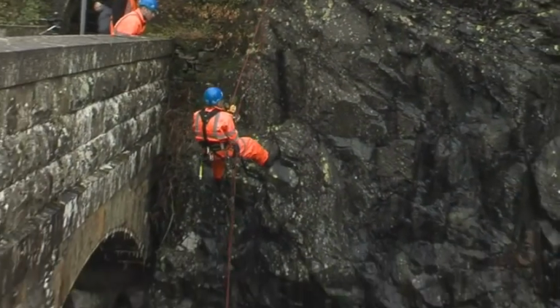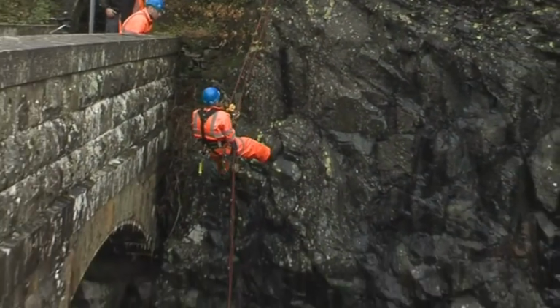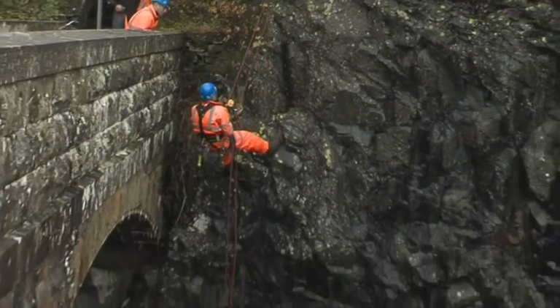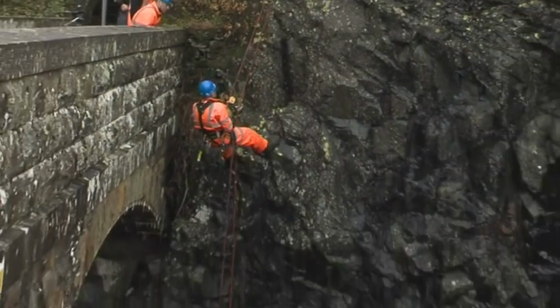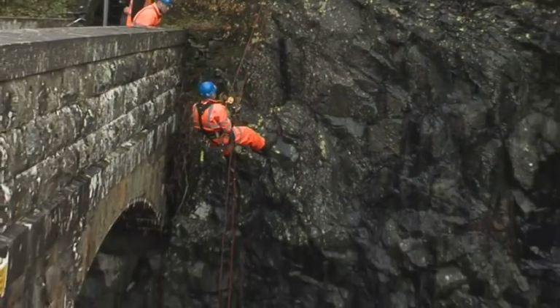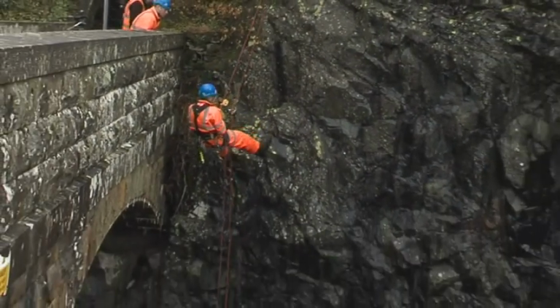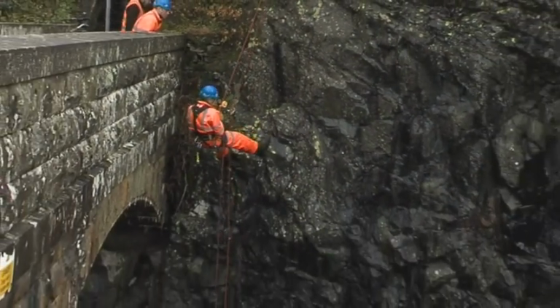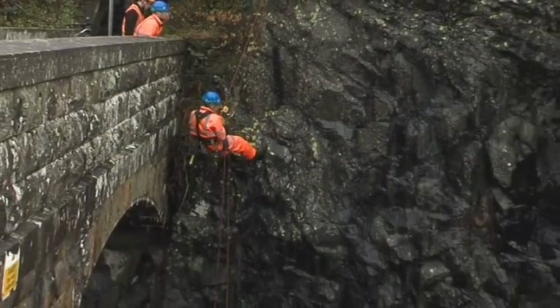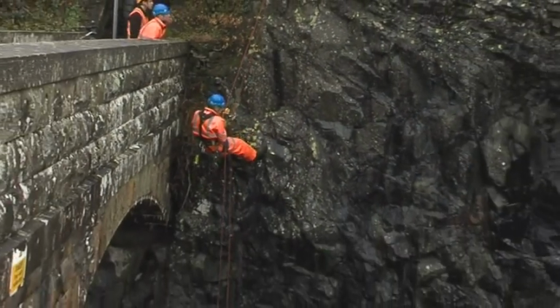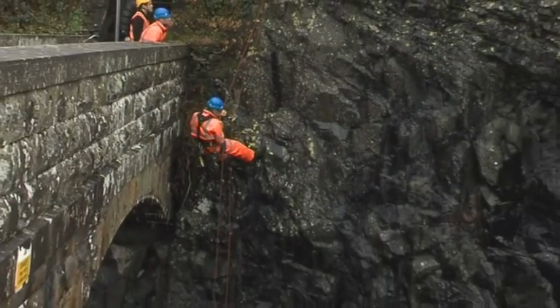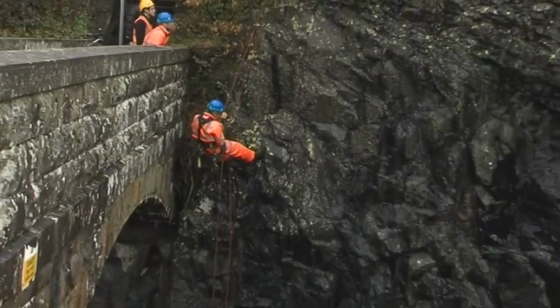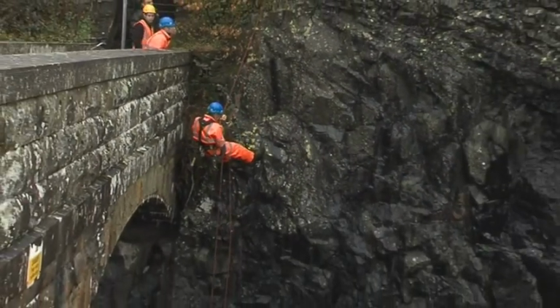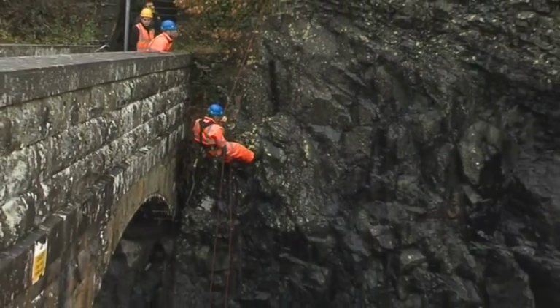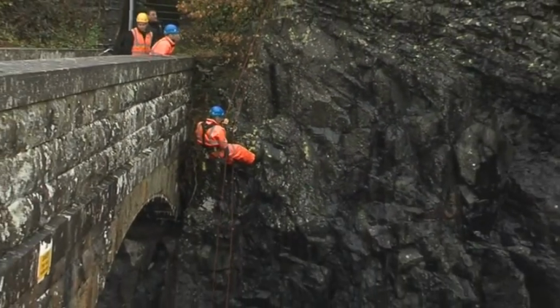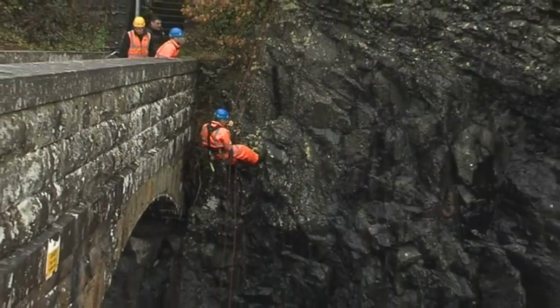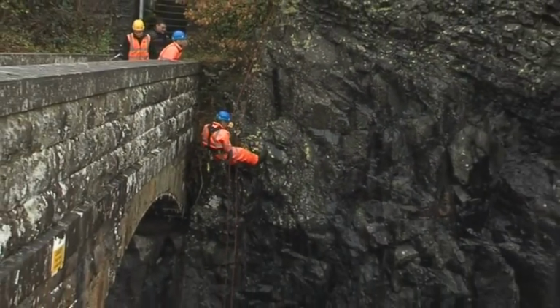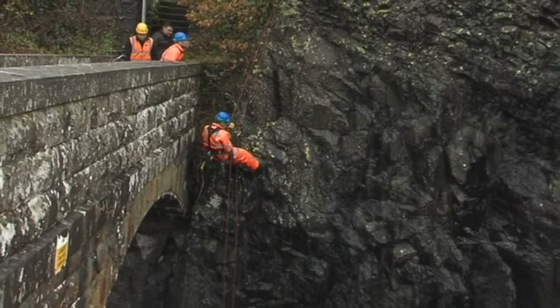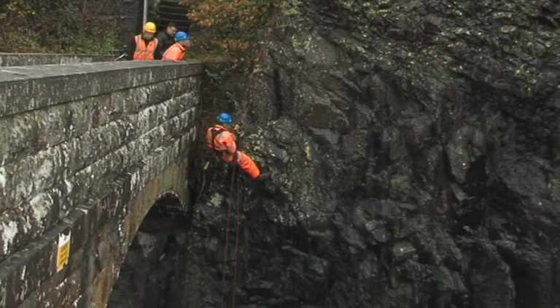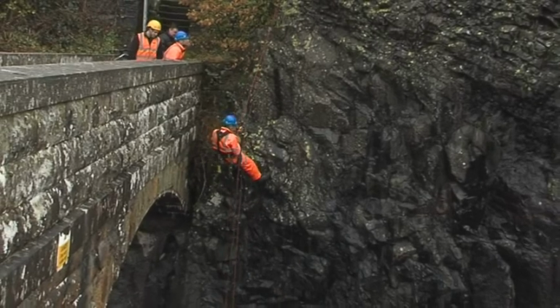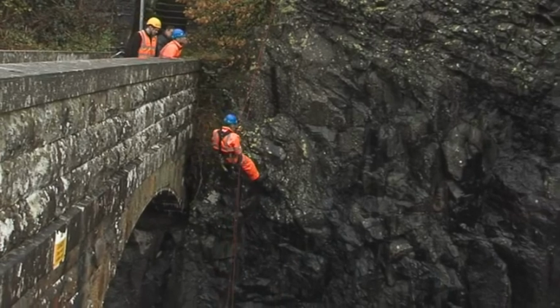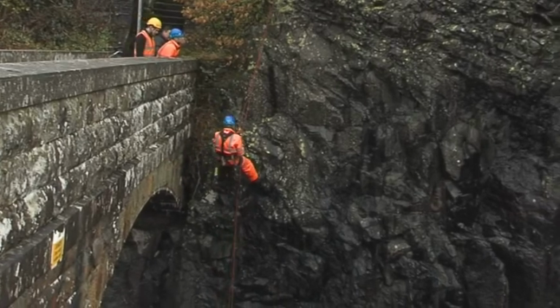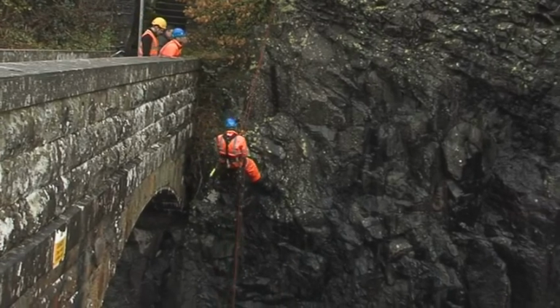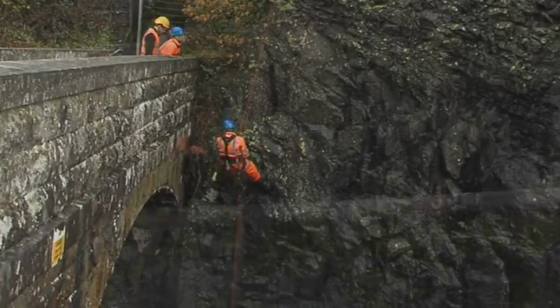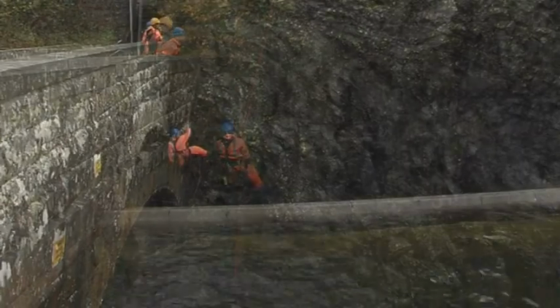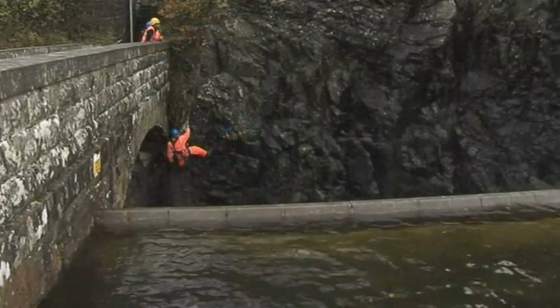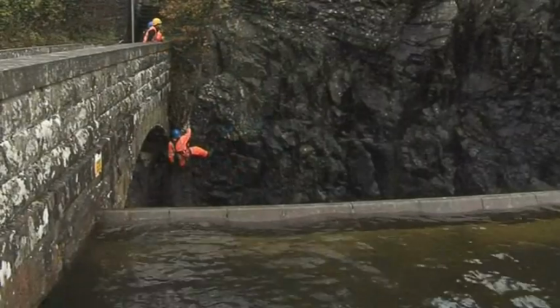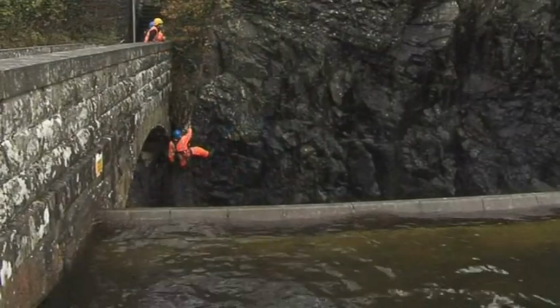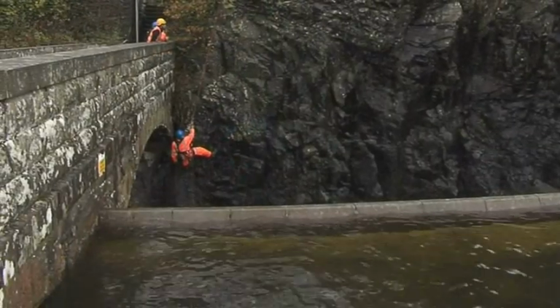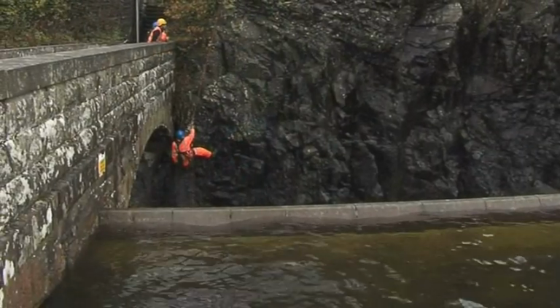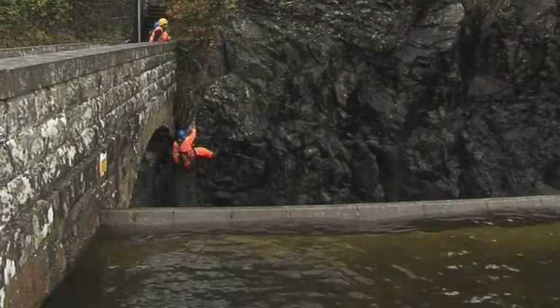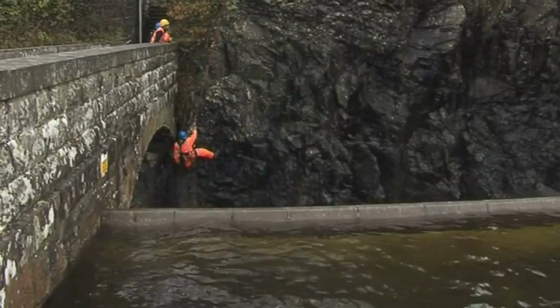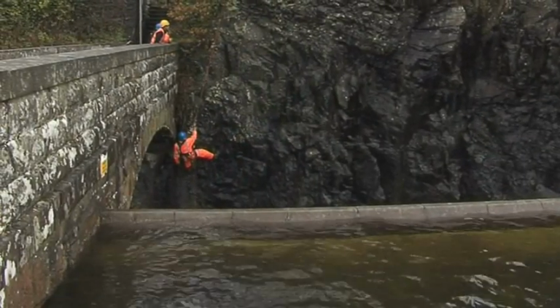The surveyor abseils down the launch point to make a visual inspection of the underside of the bridge and the rock walls of the spillway.